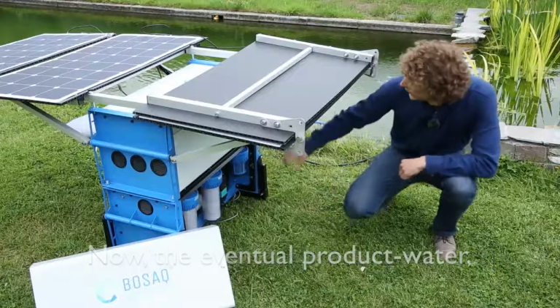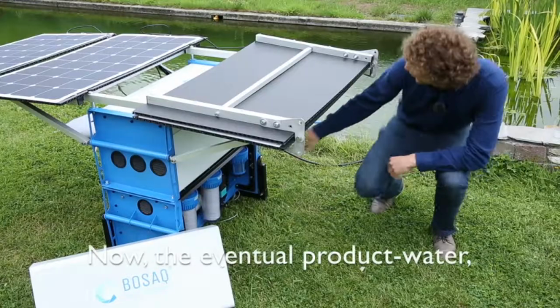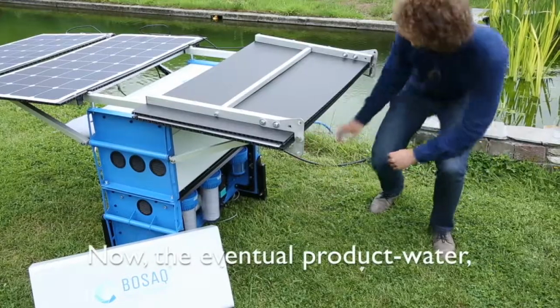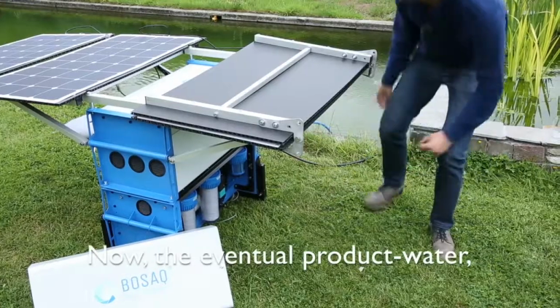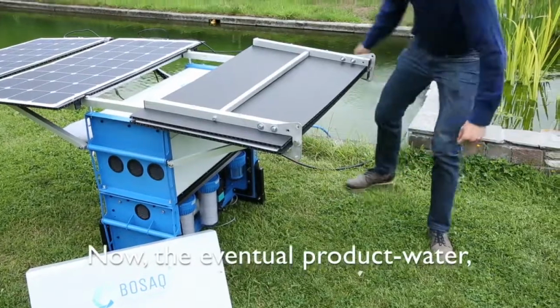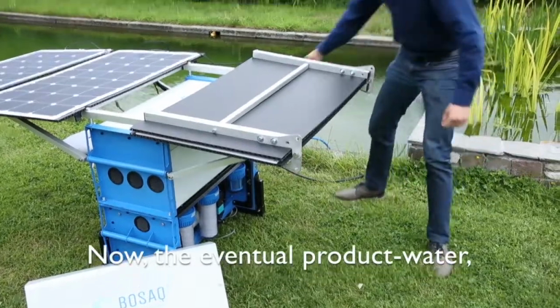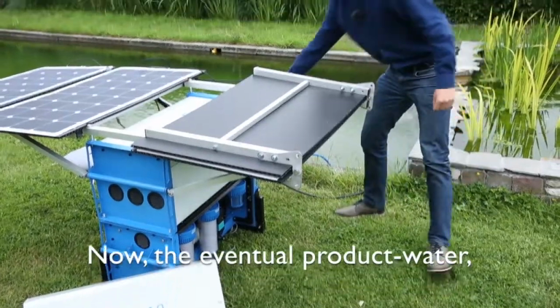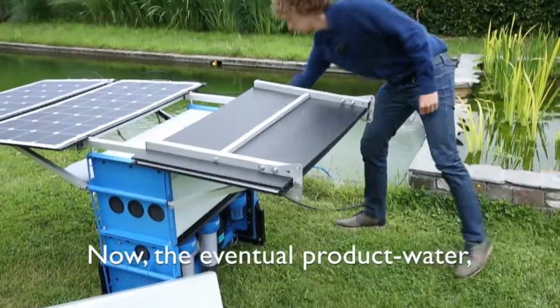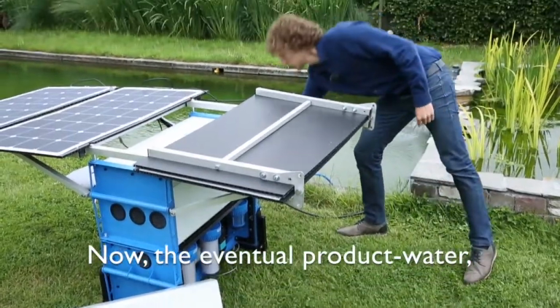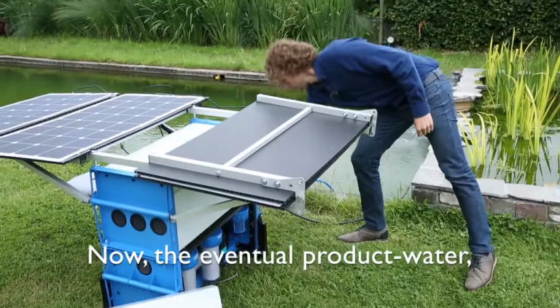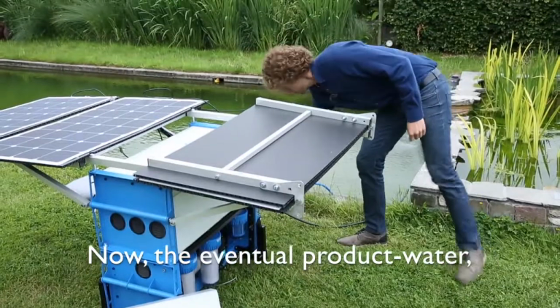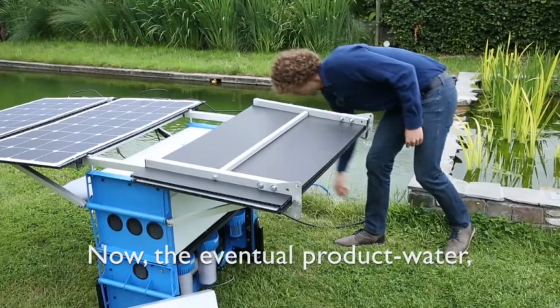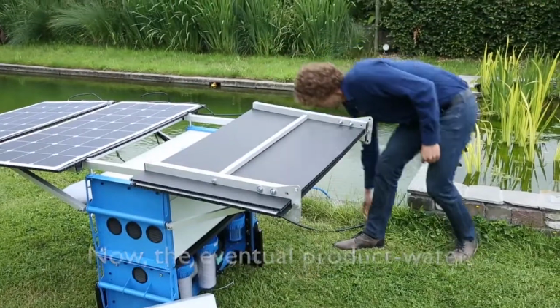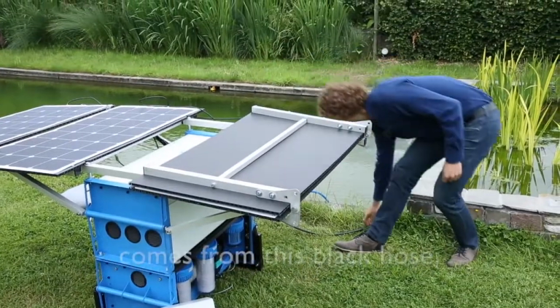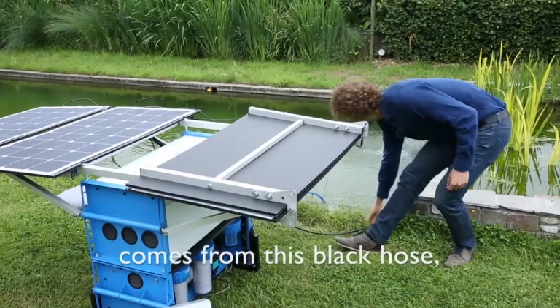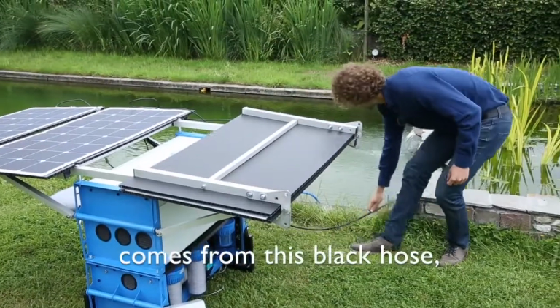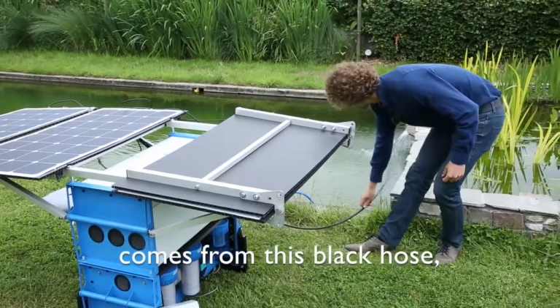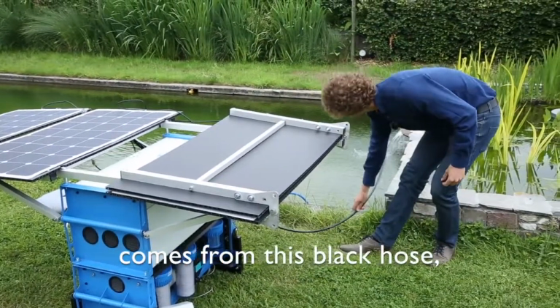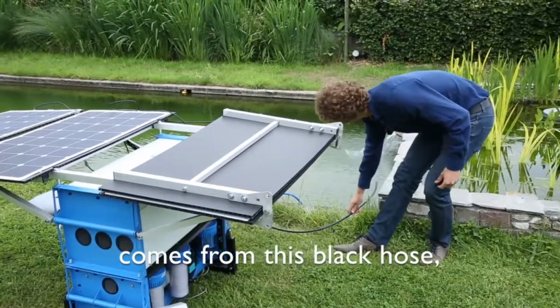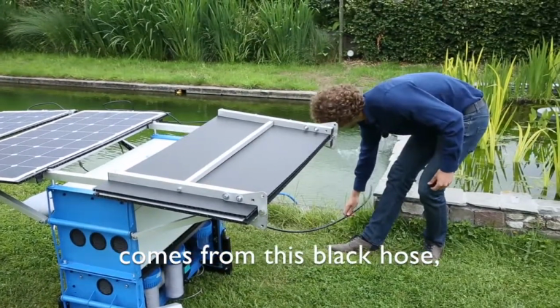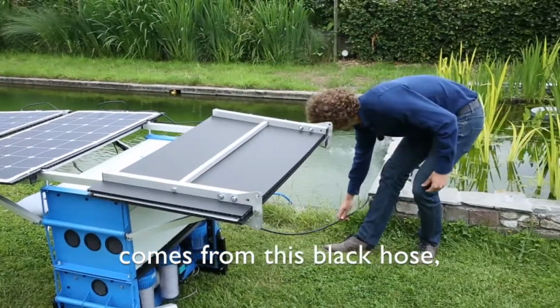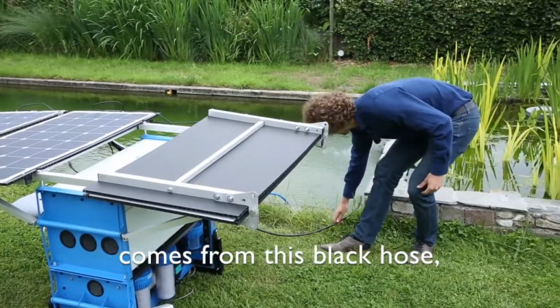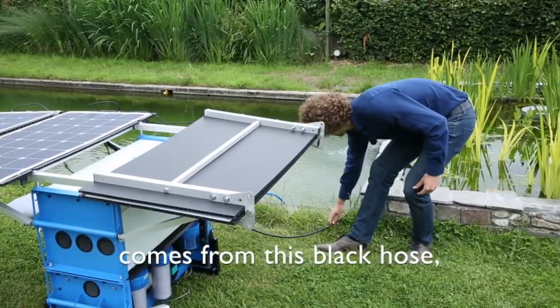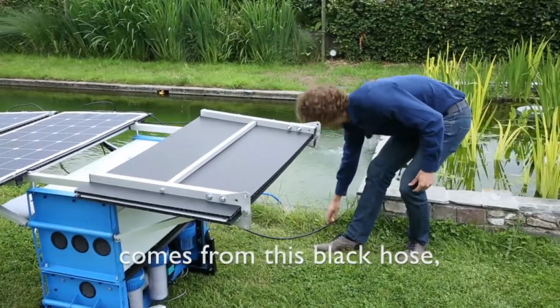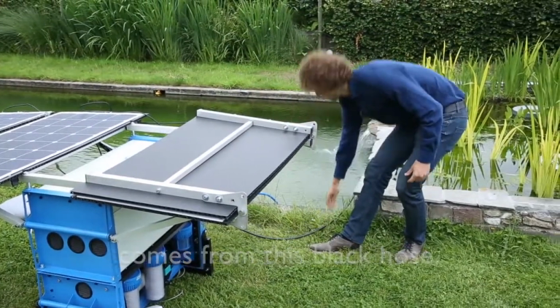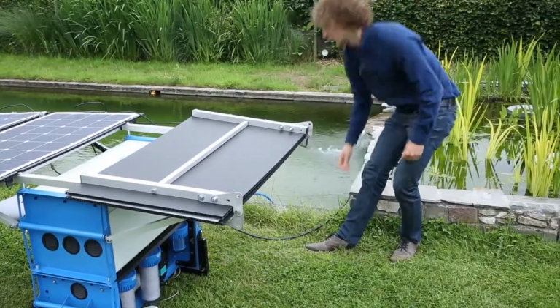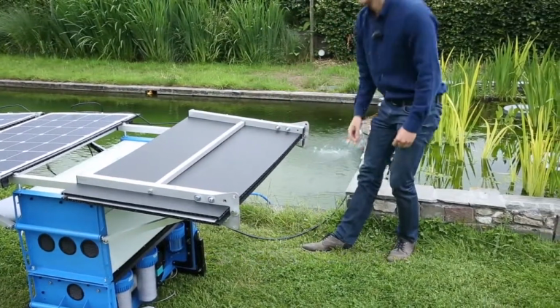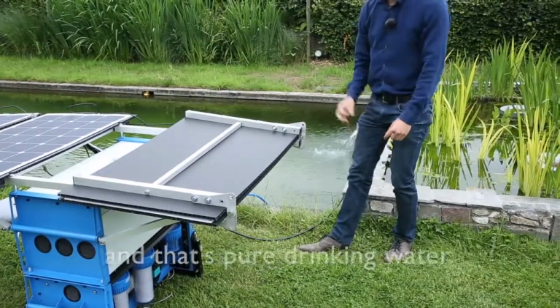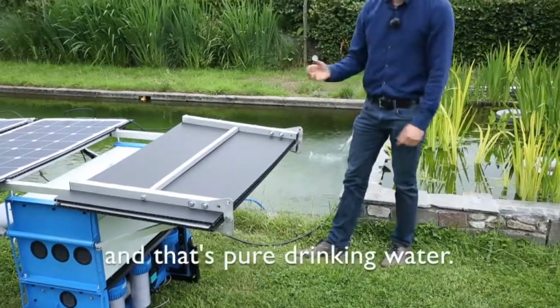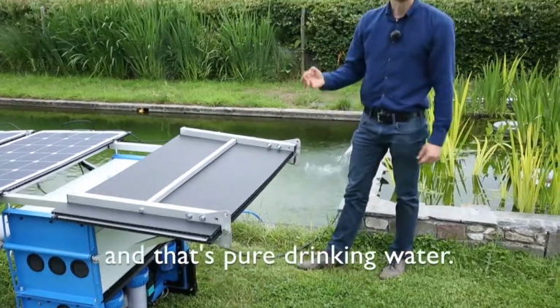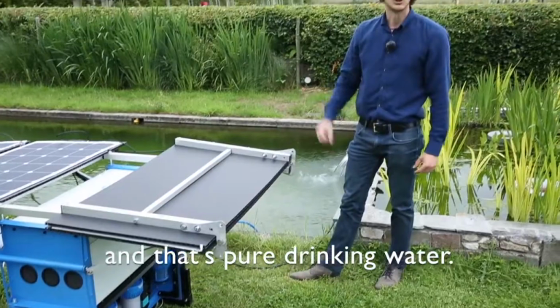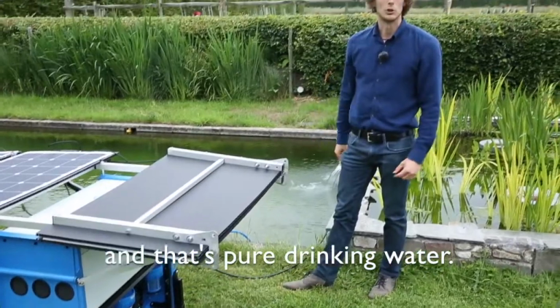The eventual product water comes from this black hose, and that's pure drinking water.